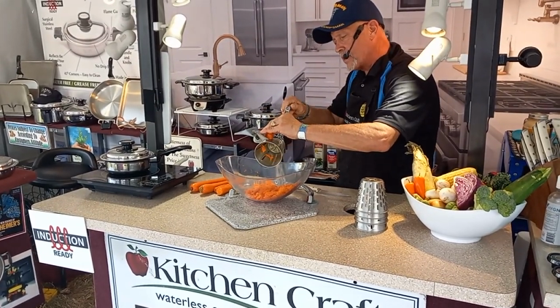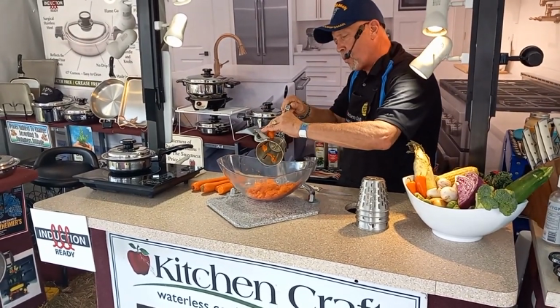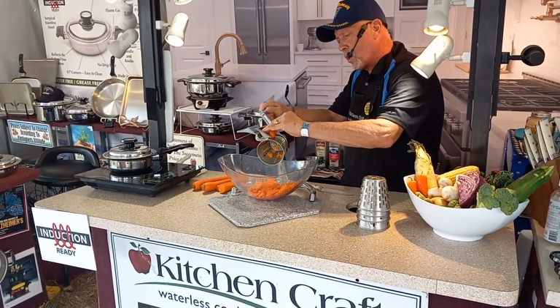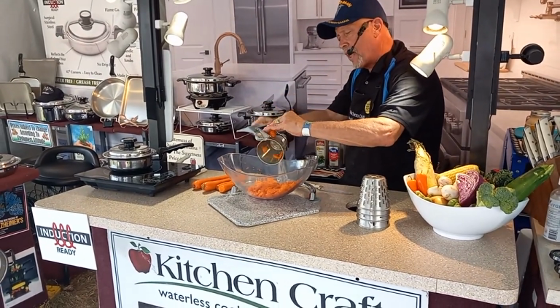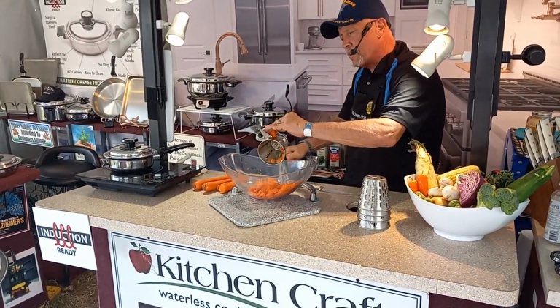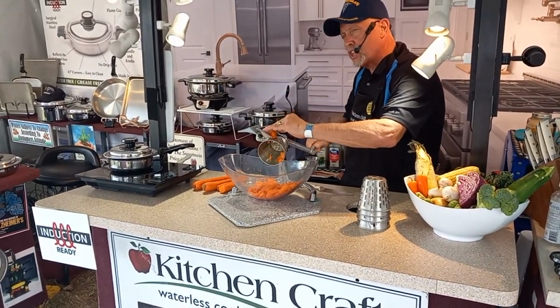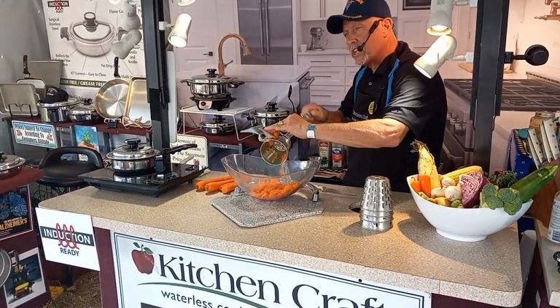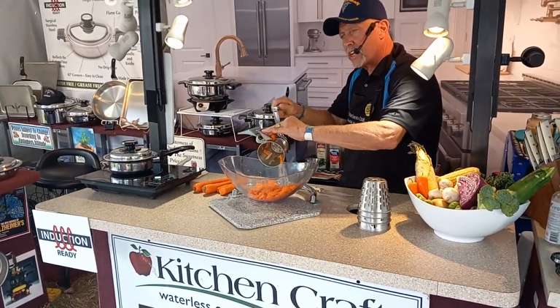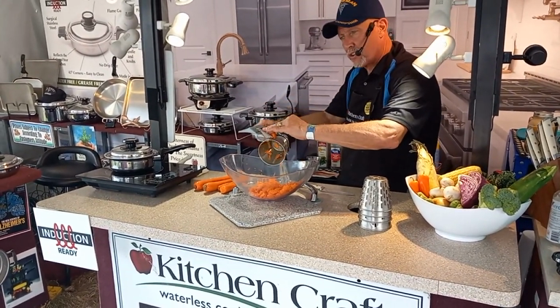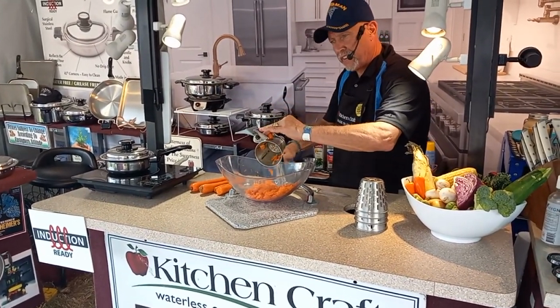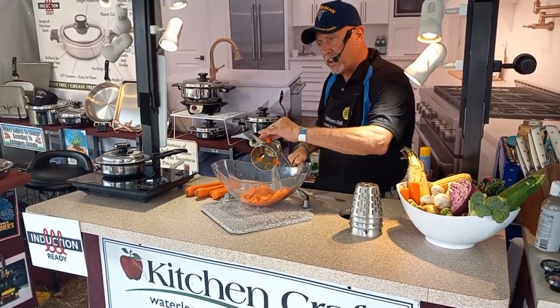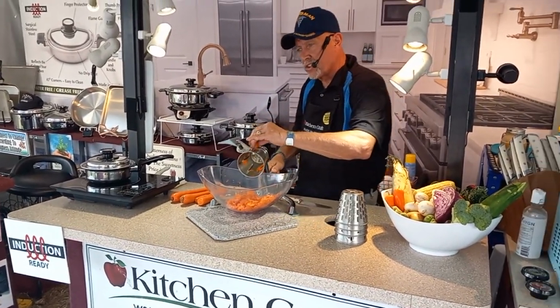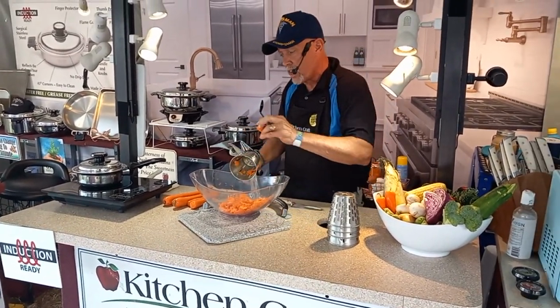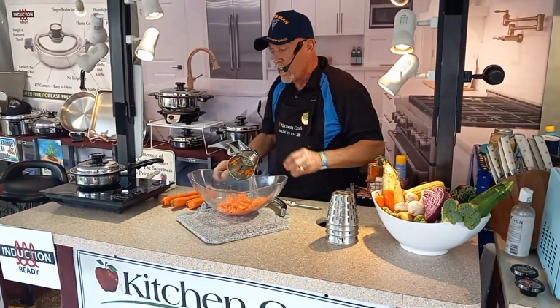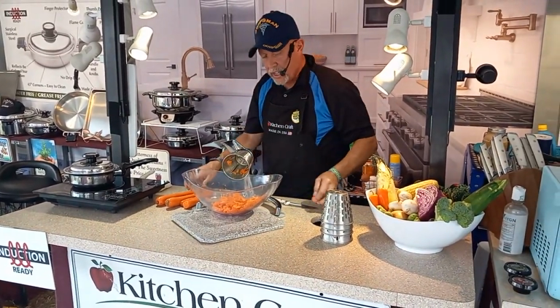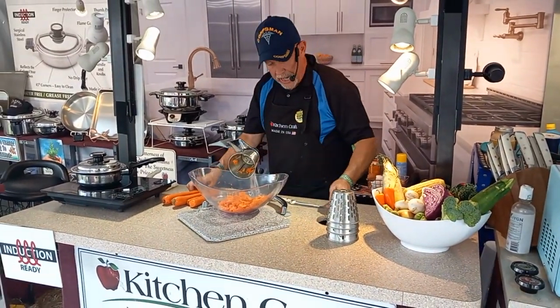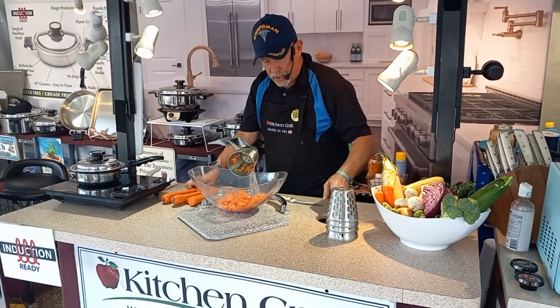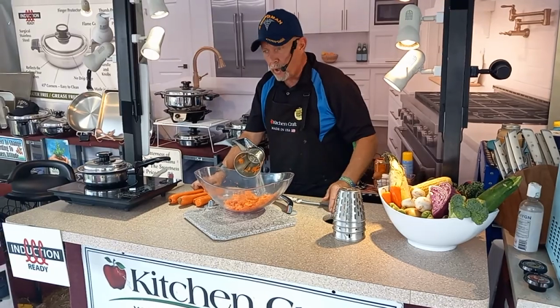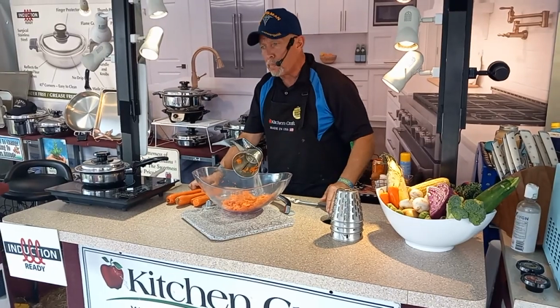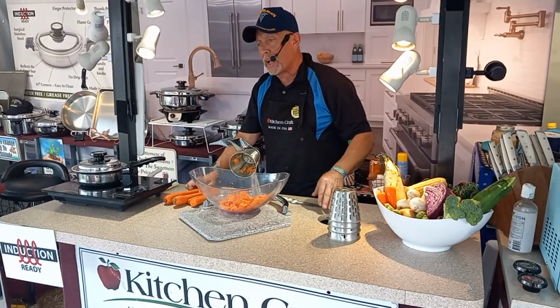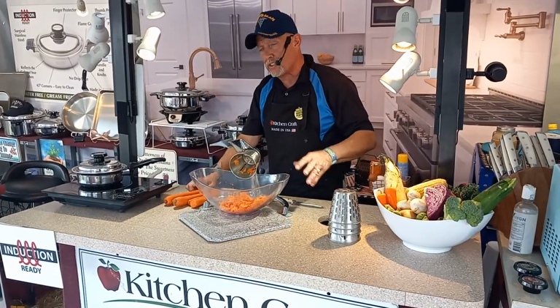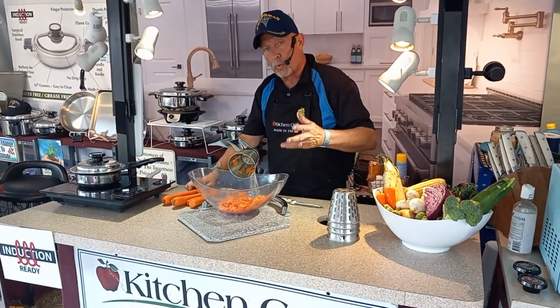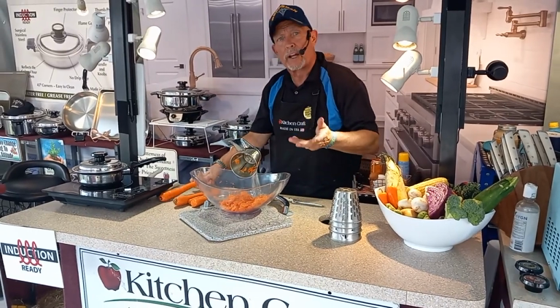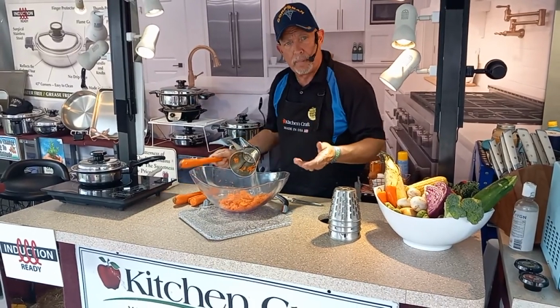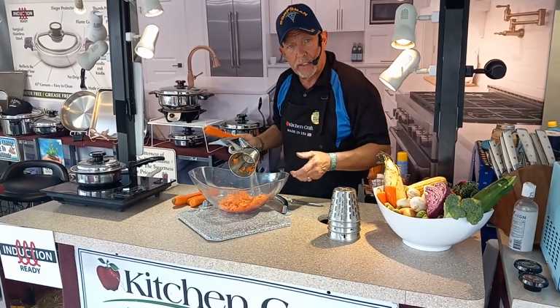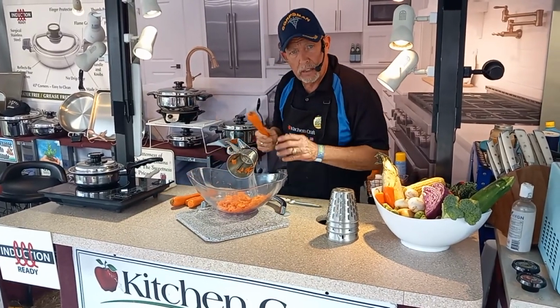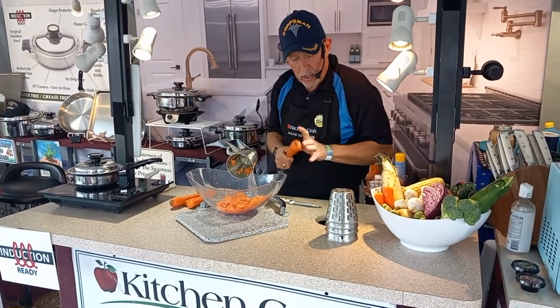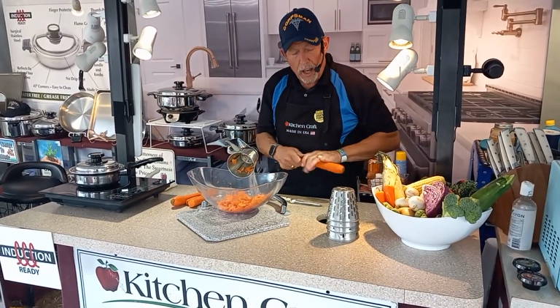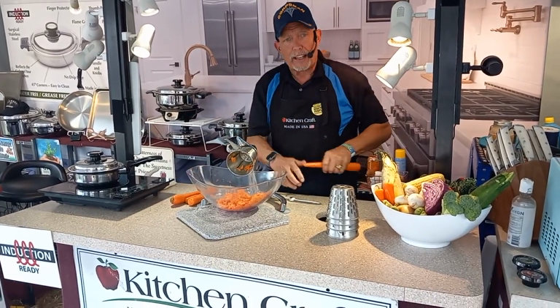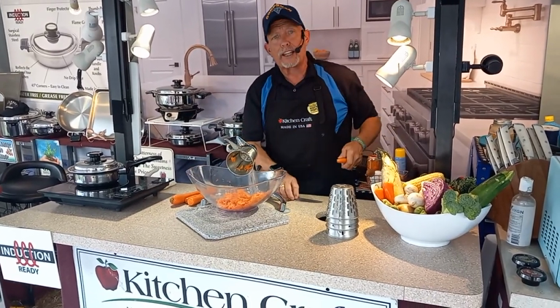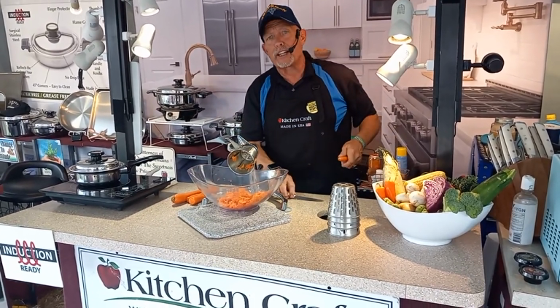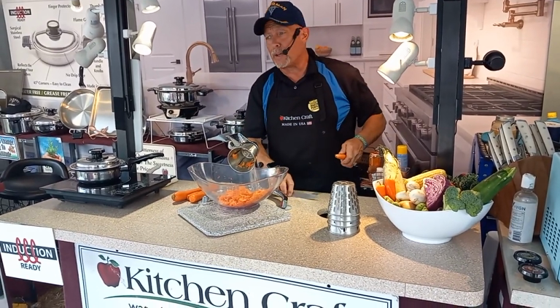A lot of people ask me, will that machine cut your fingers? Yes it will, but I don't recommend it — I'd like you to keep your fingers. That kind of hurts.